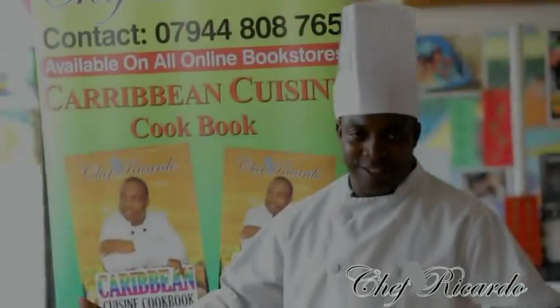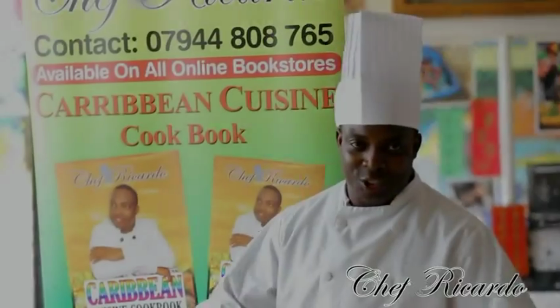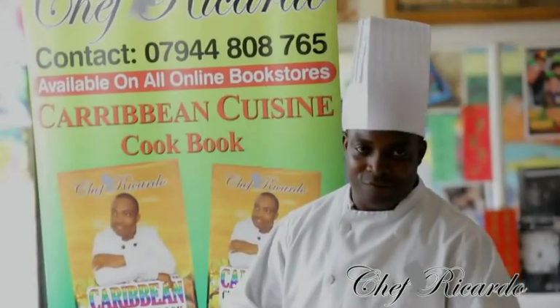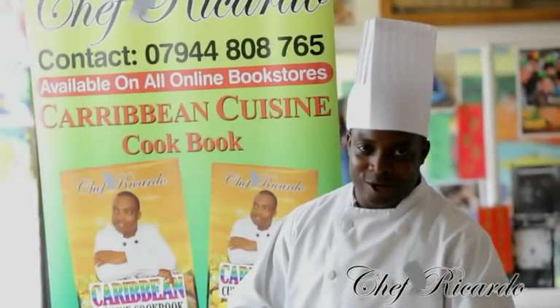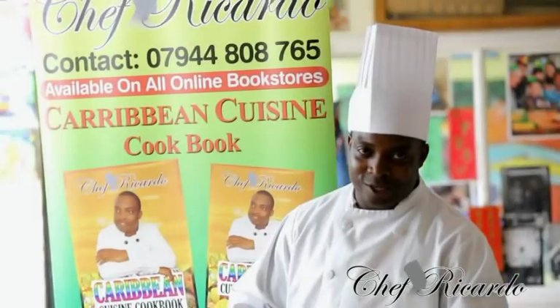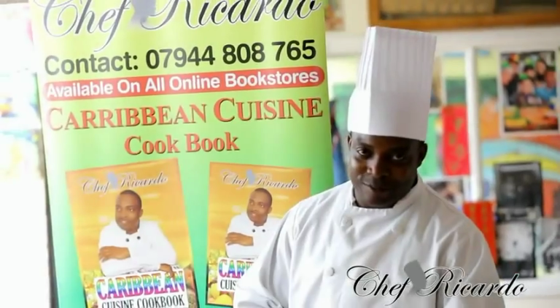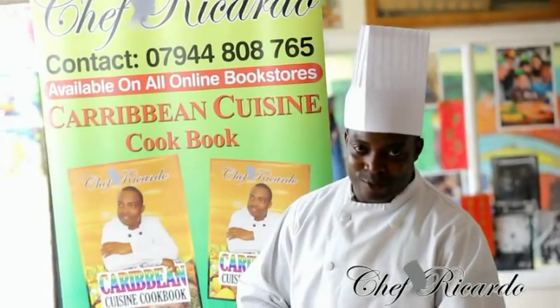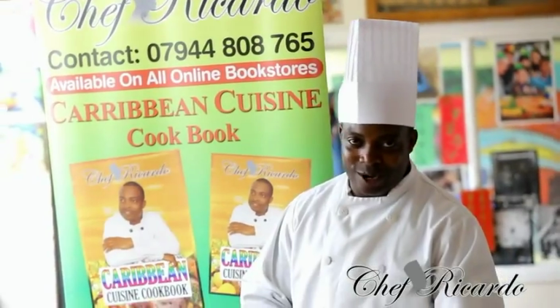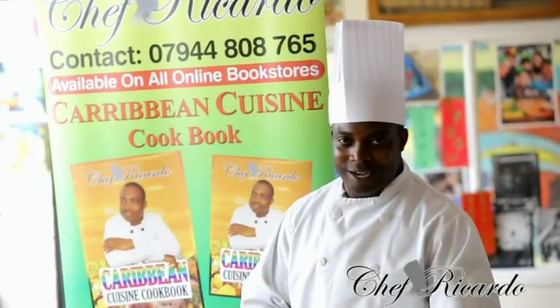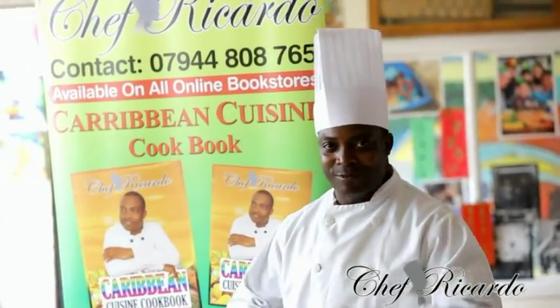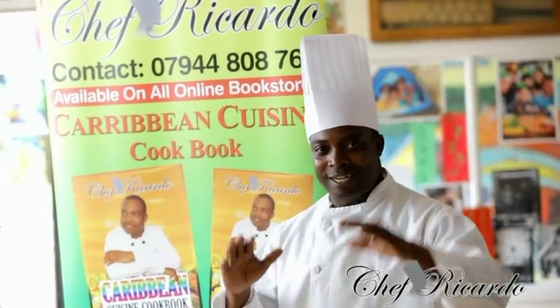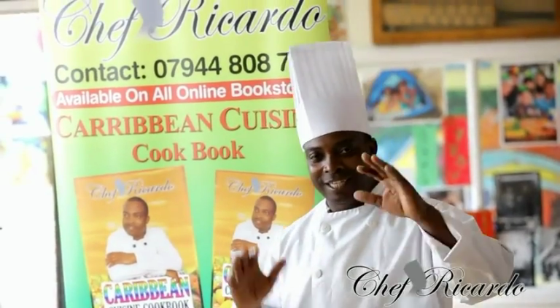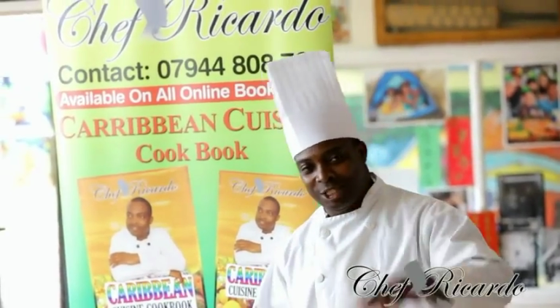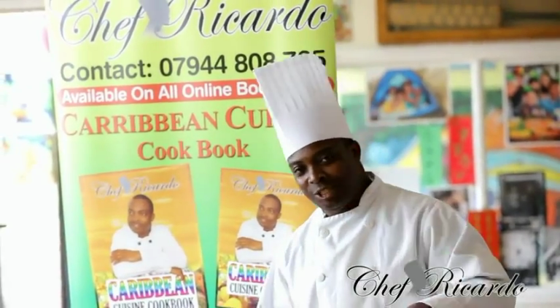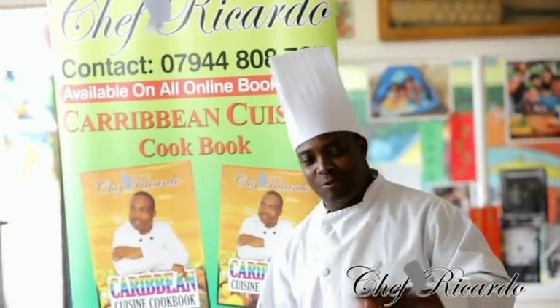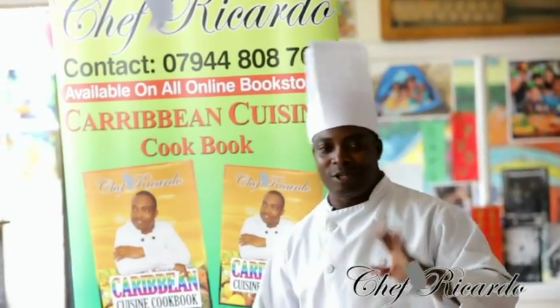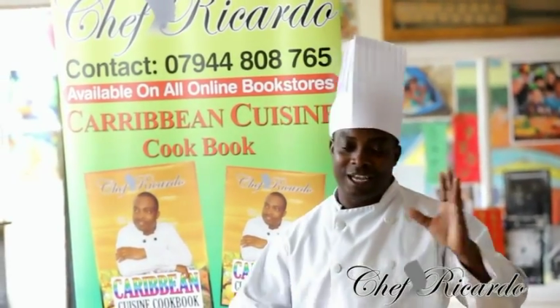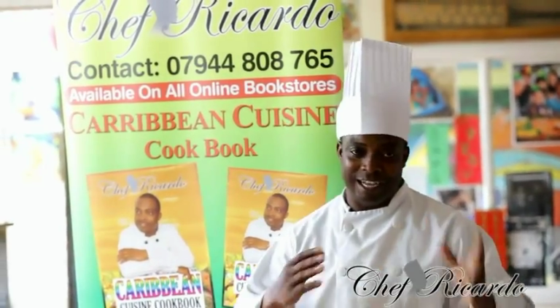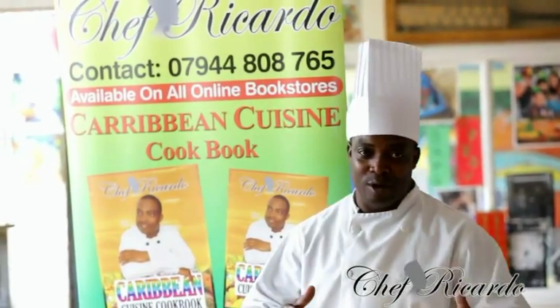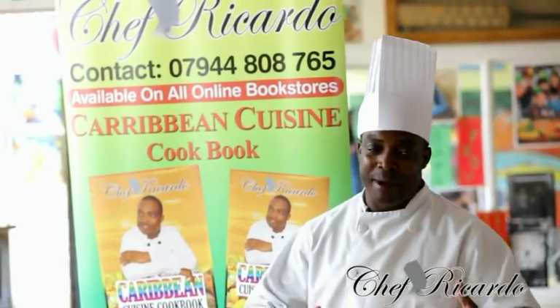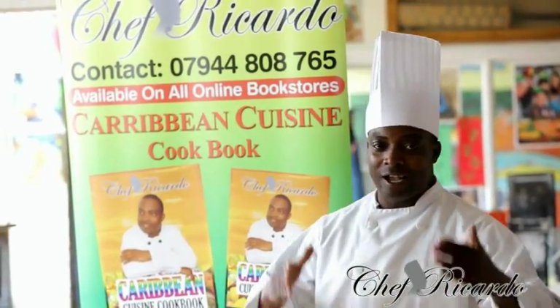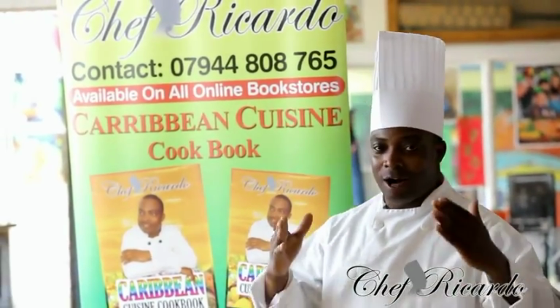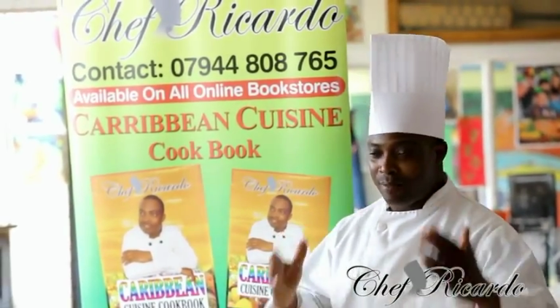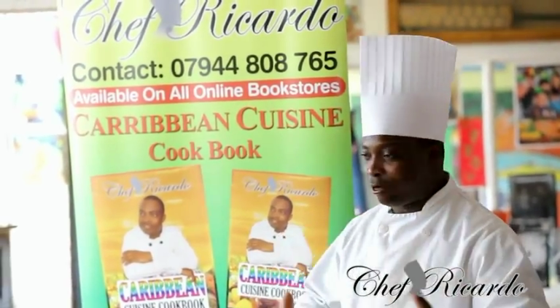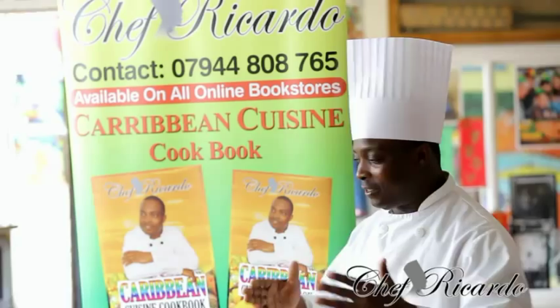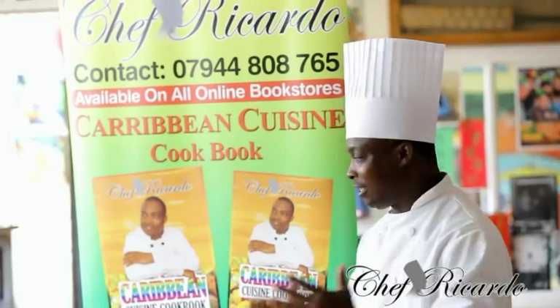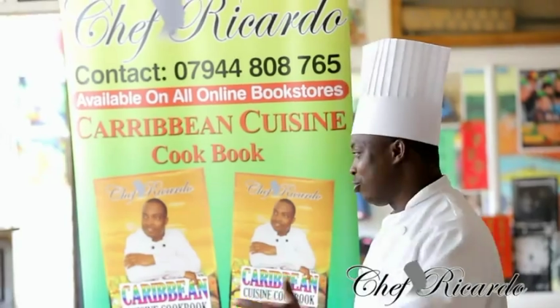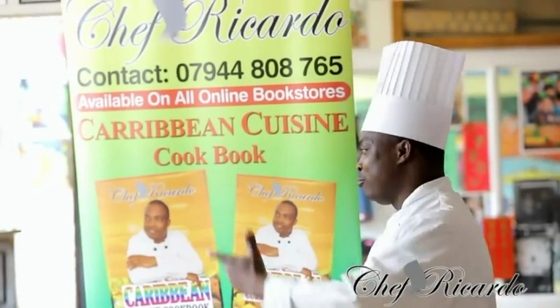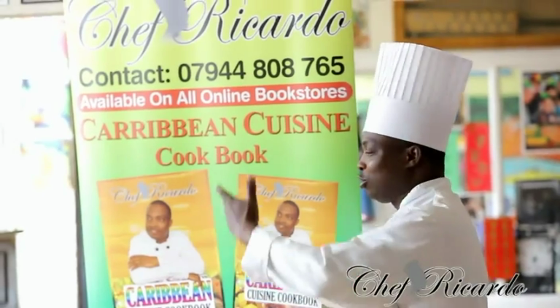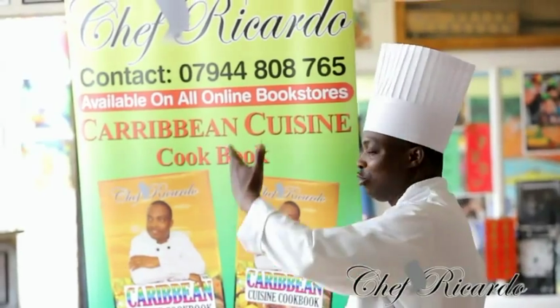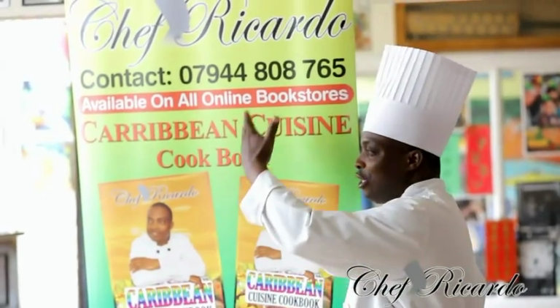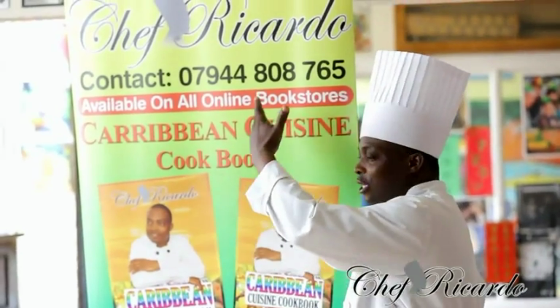Welcome back to the Chef Ricotta Cooking Program. Guys, we are here in the kitchen. Today we are going to talk about my Carby and Cuisine cooking book.